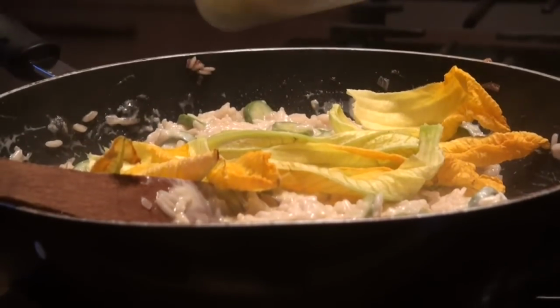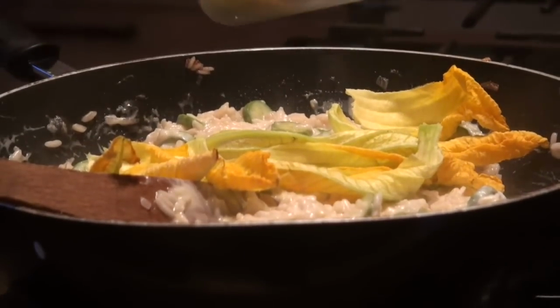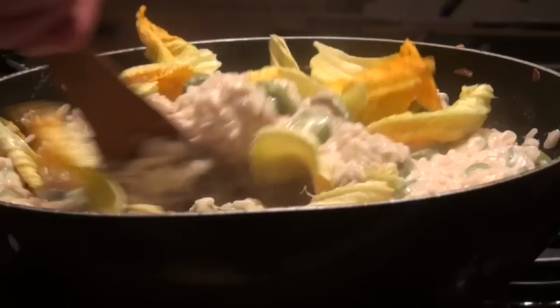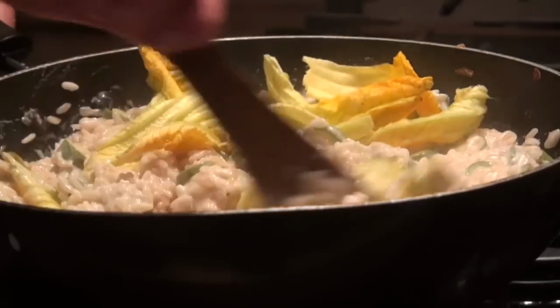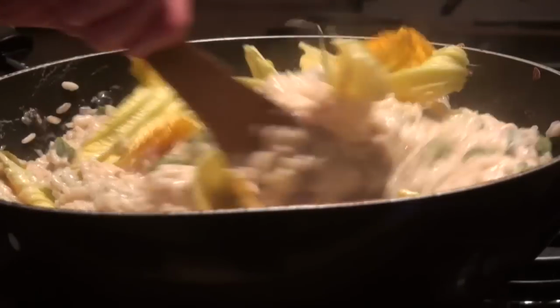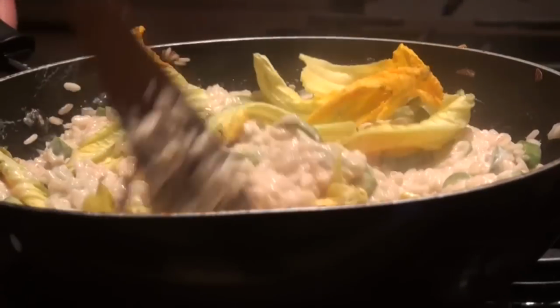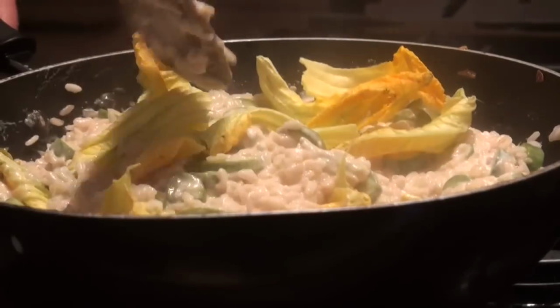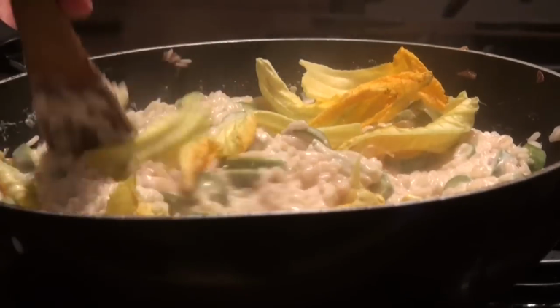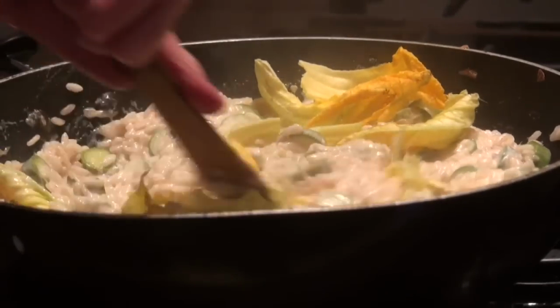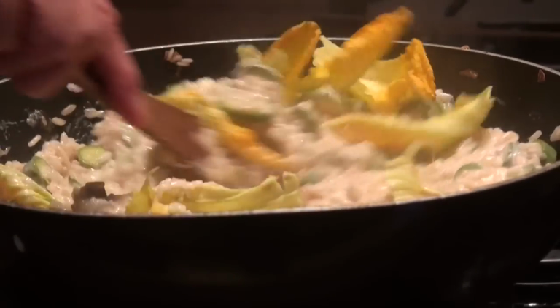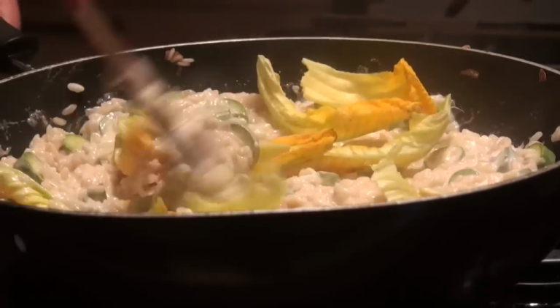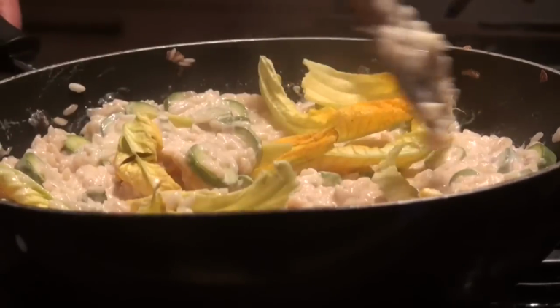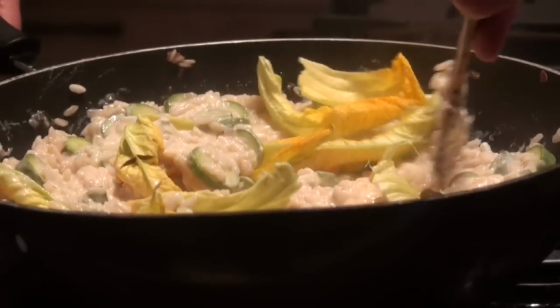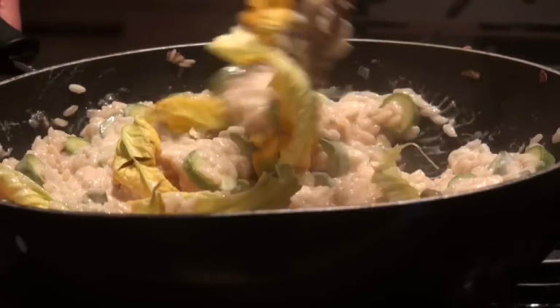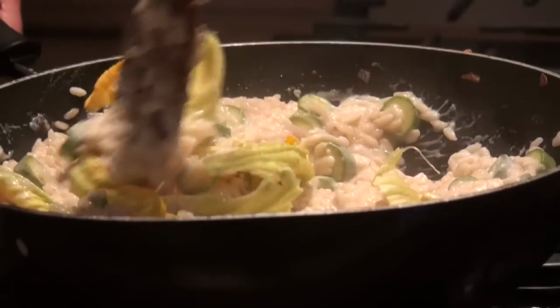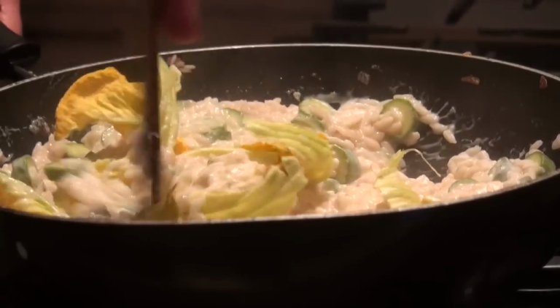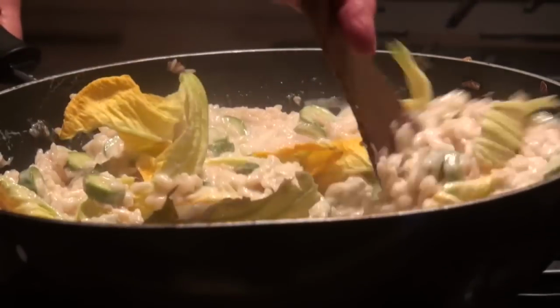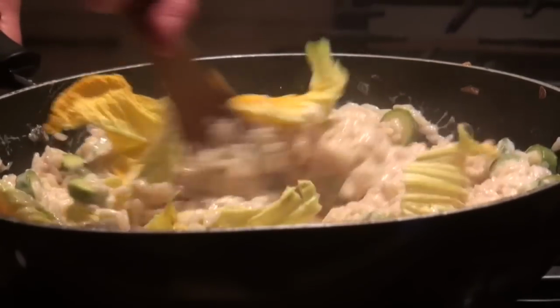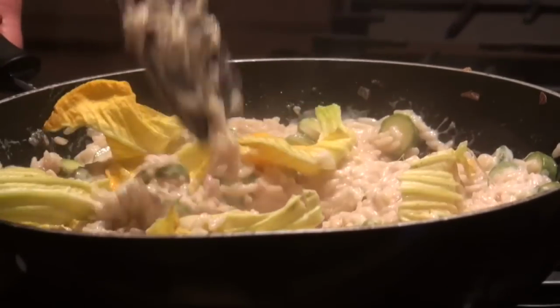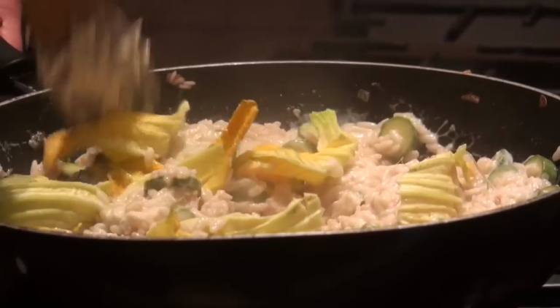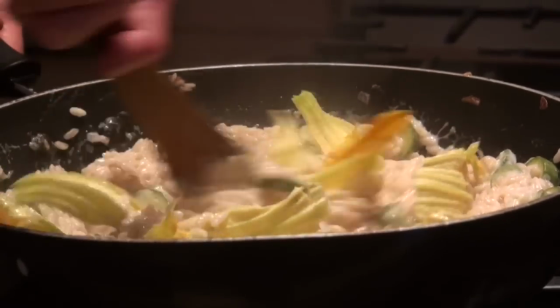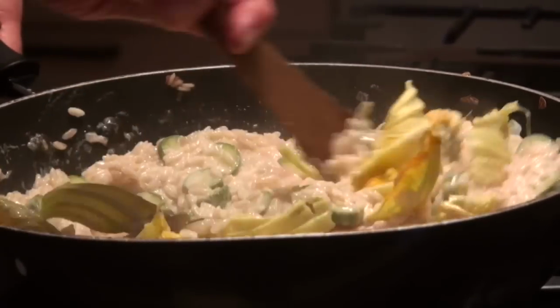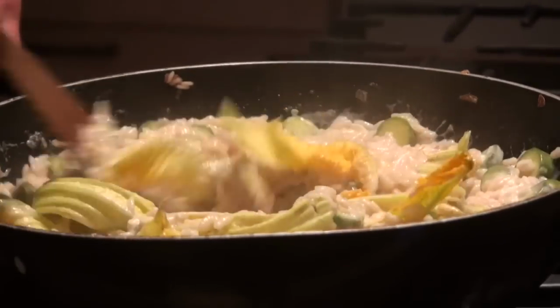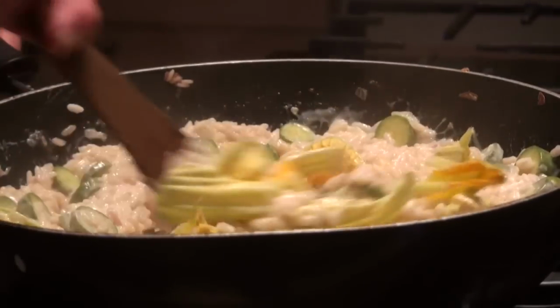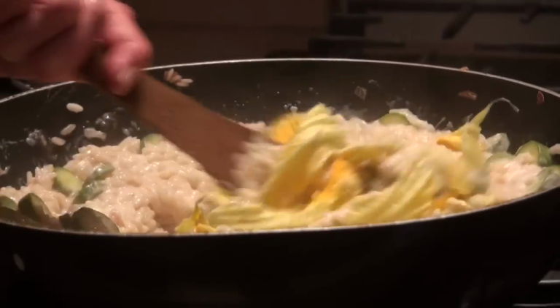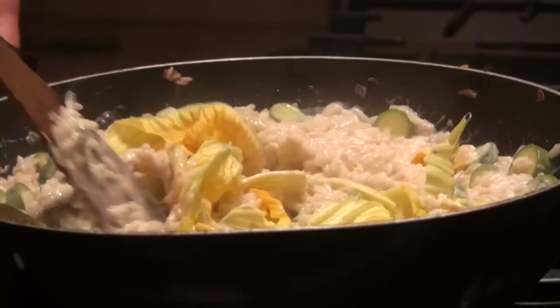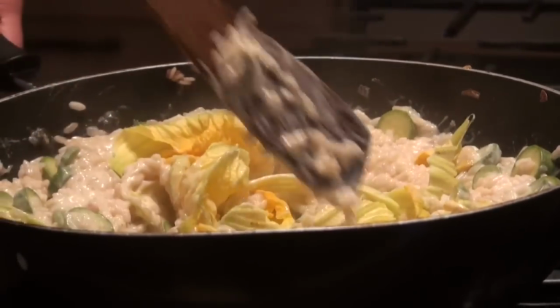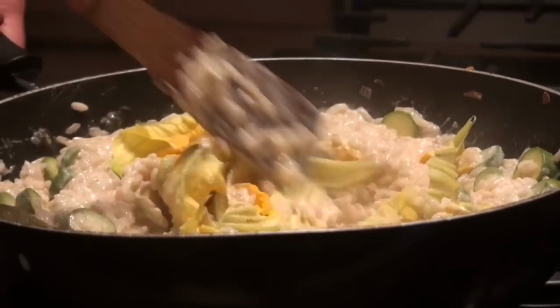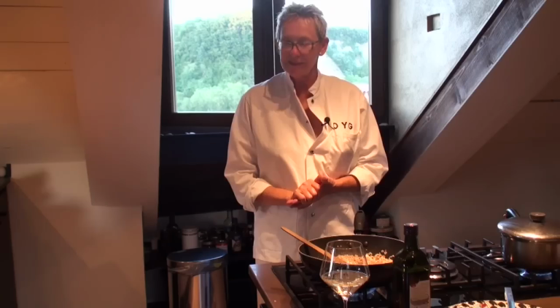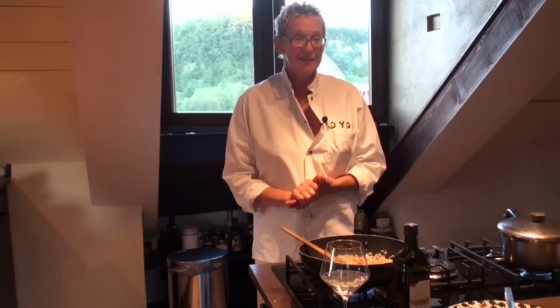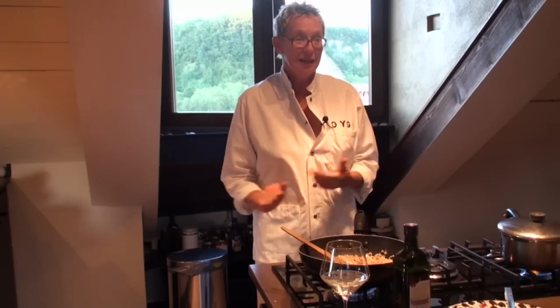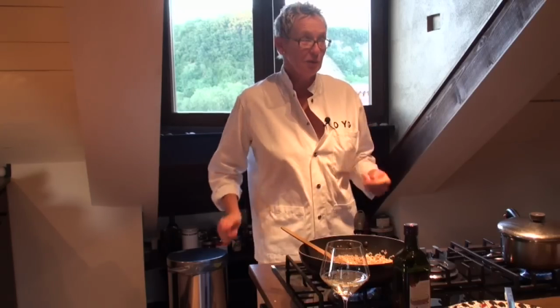Put a lid on it for a second. Take our glasses outside — setting the table.